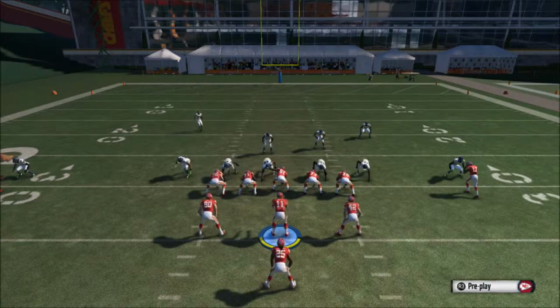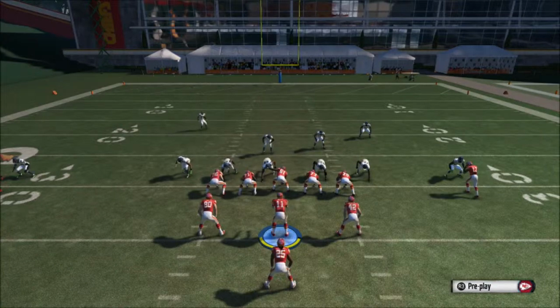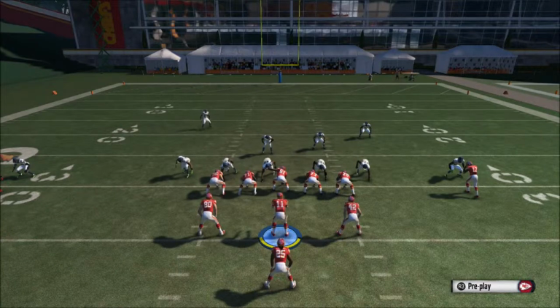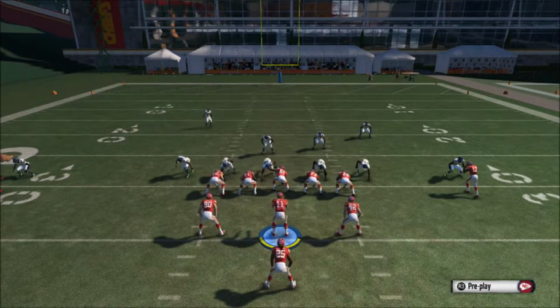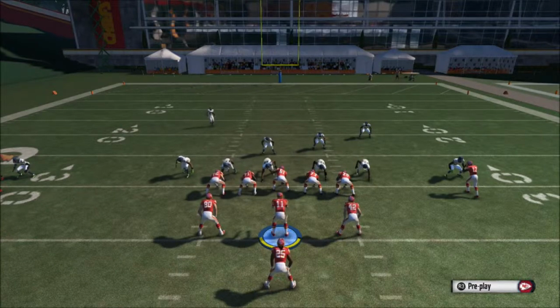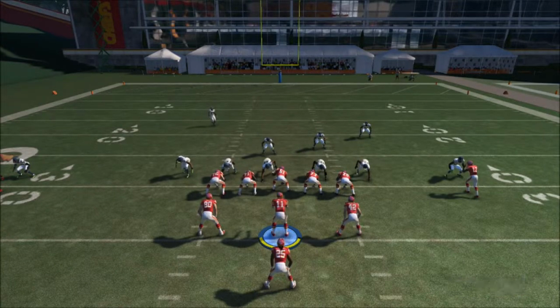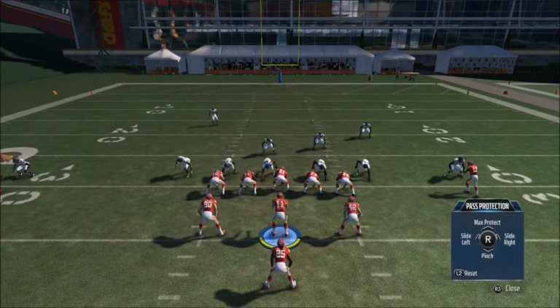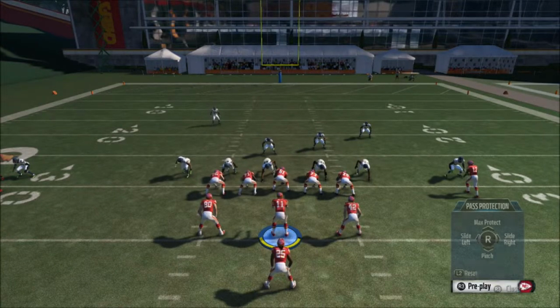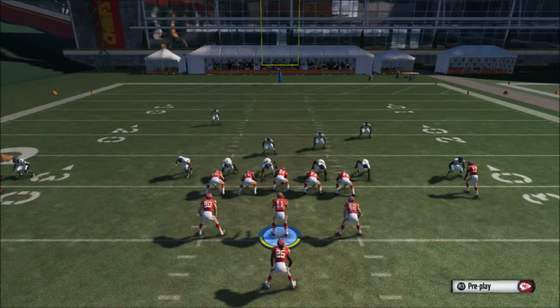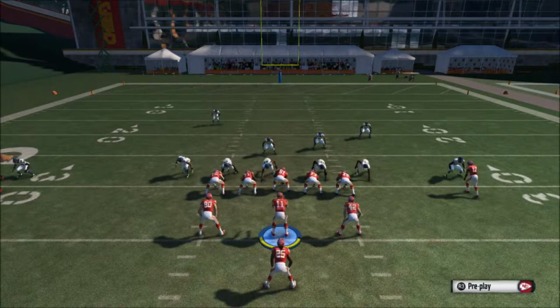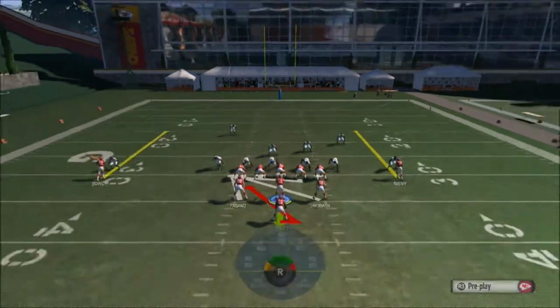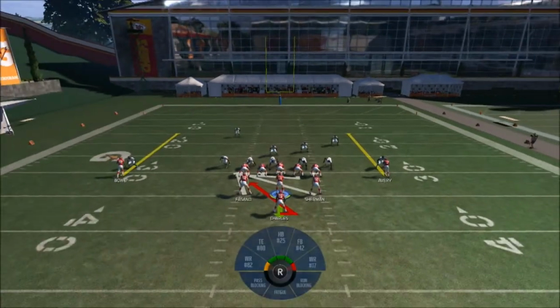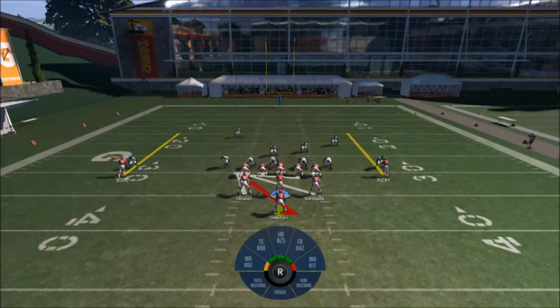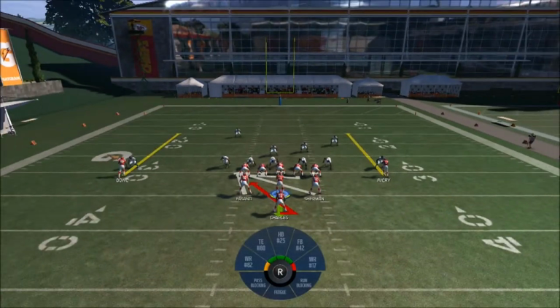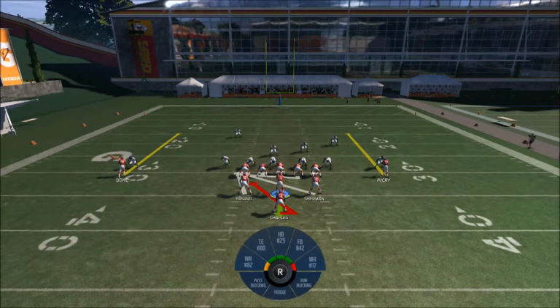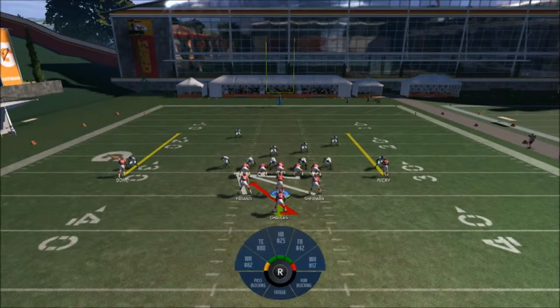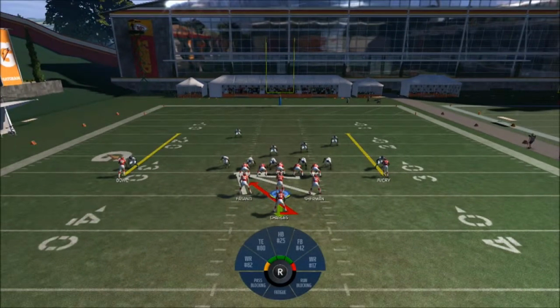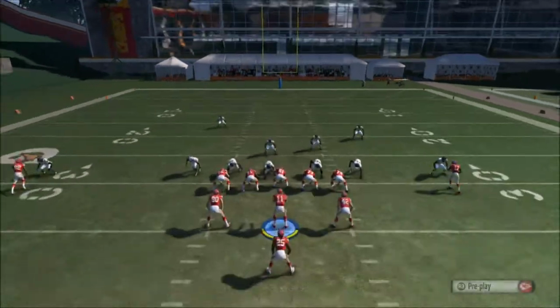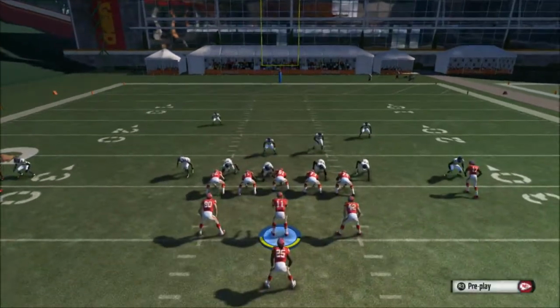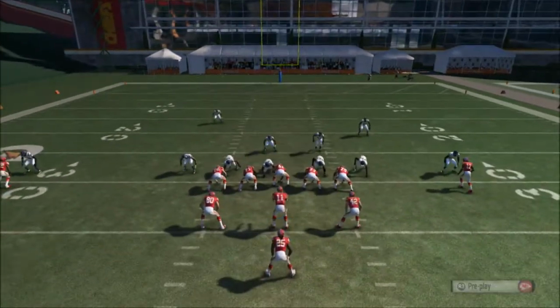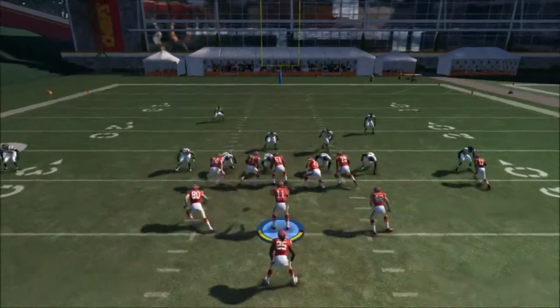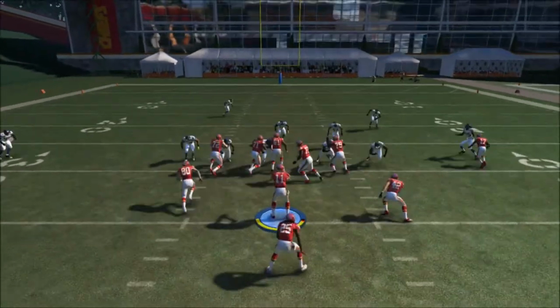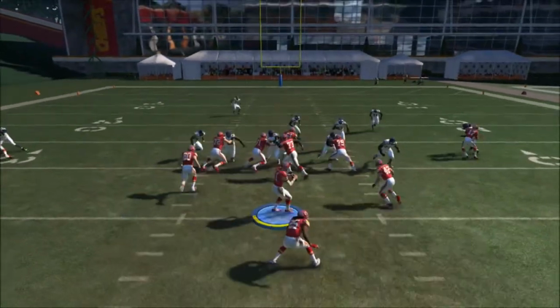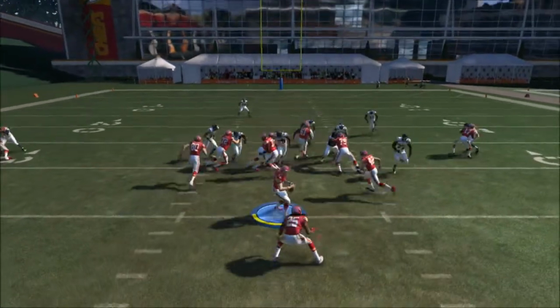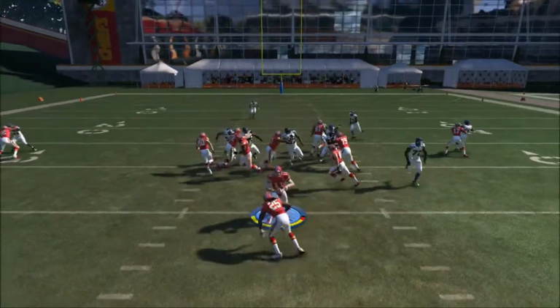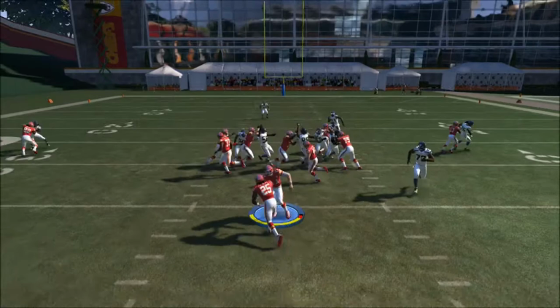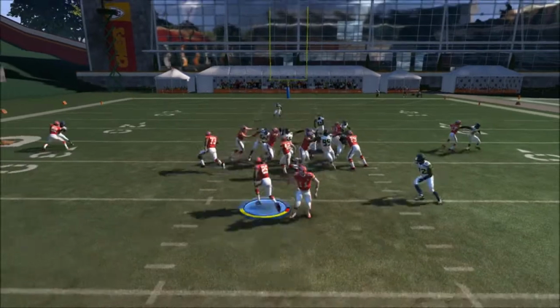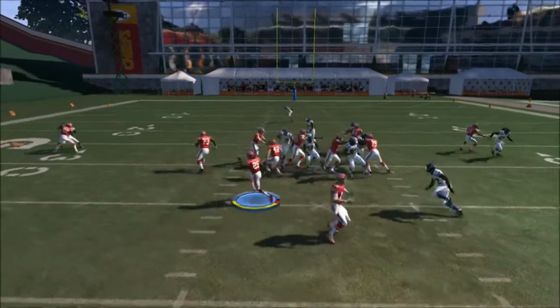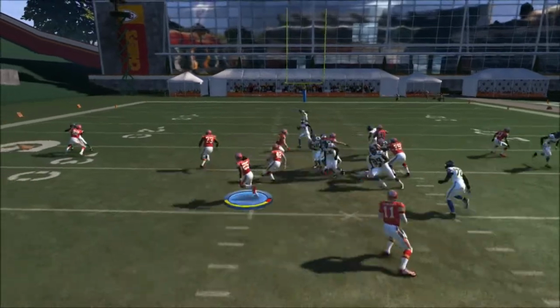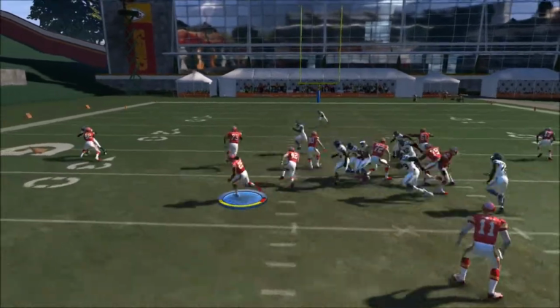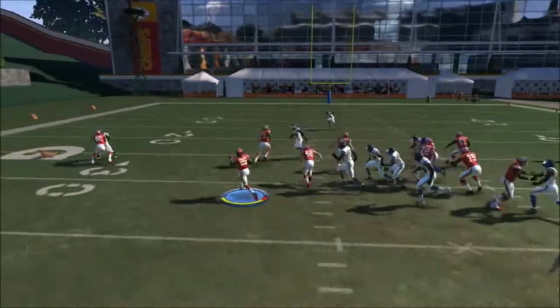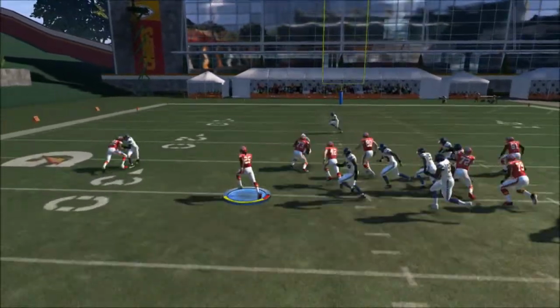Okay guys, it's another running play from the same formation, full house. So right here, we're going to choose counter weak.